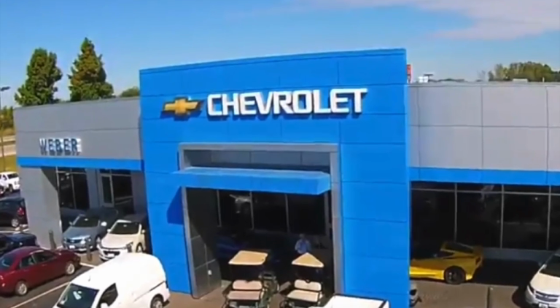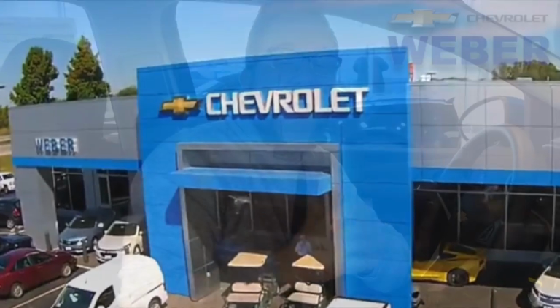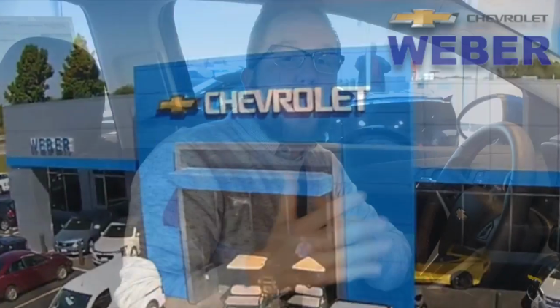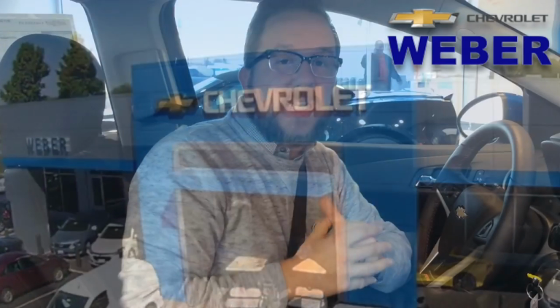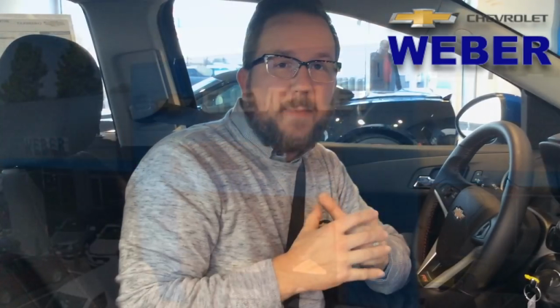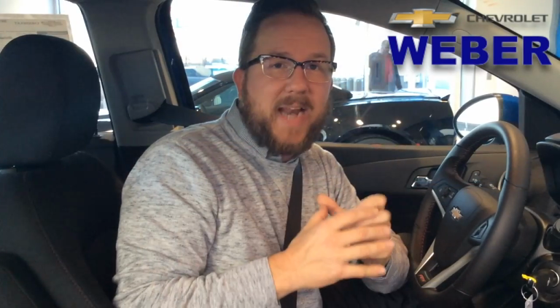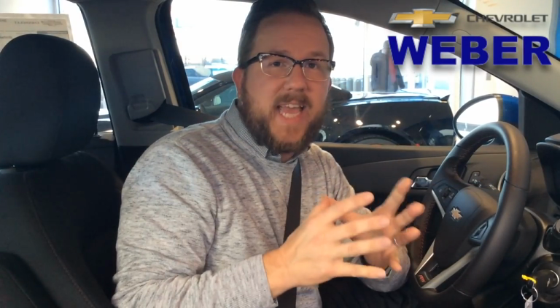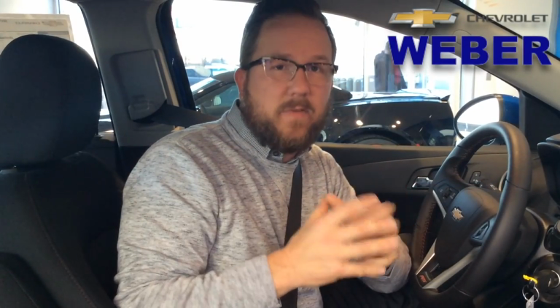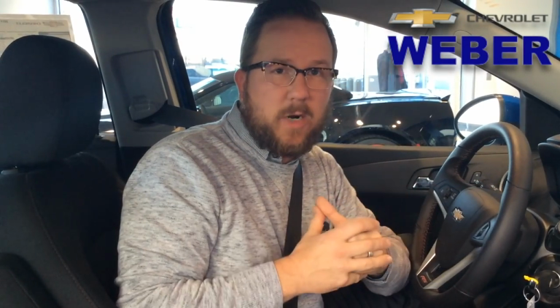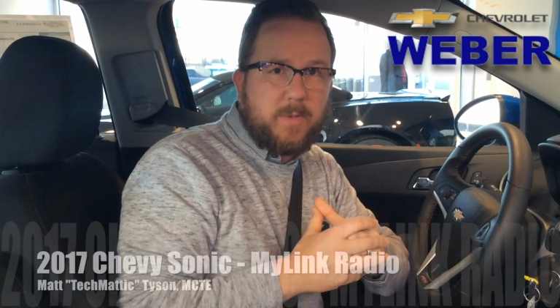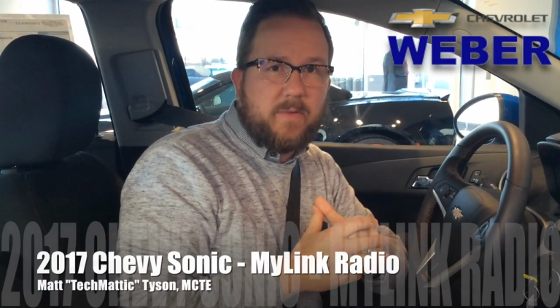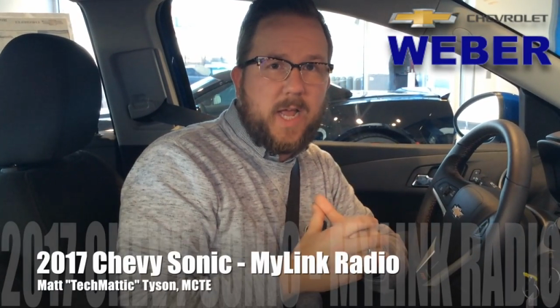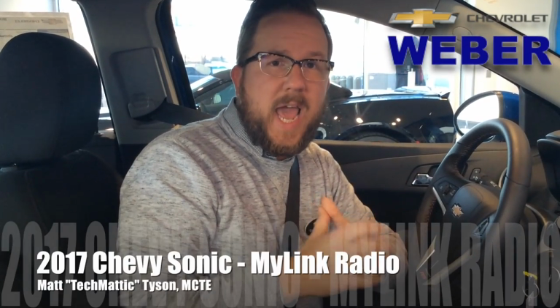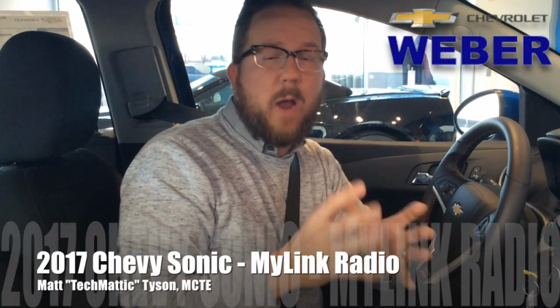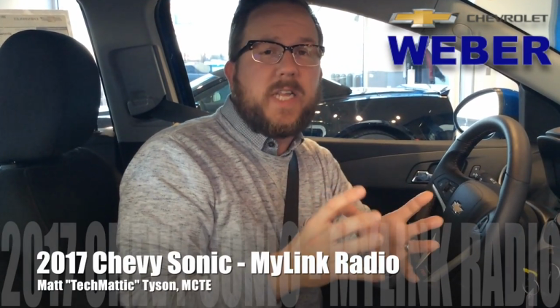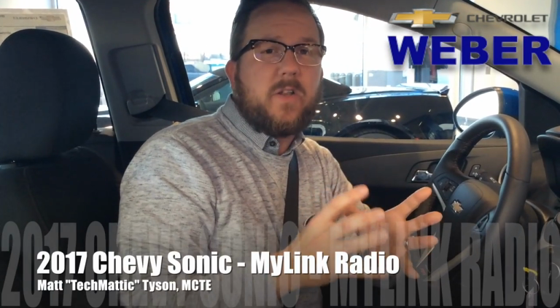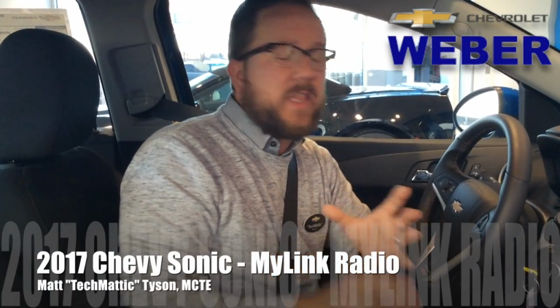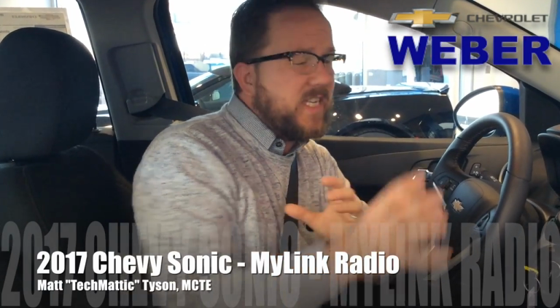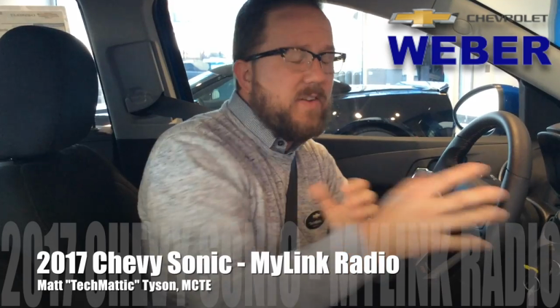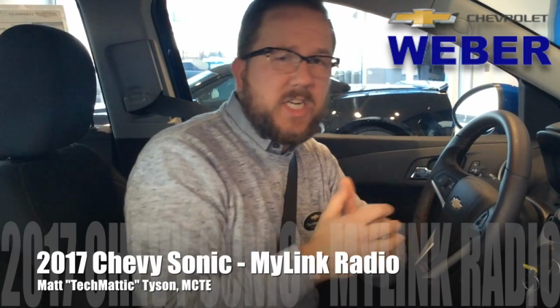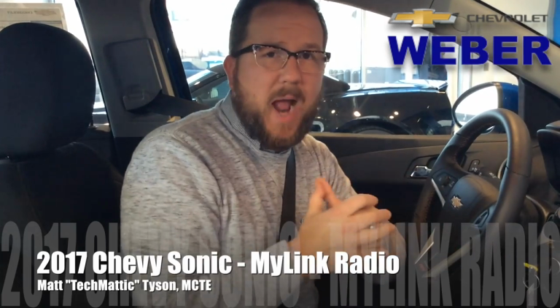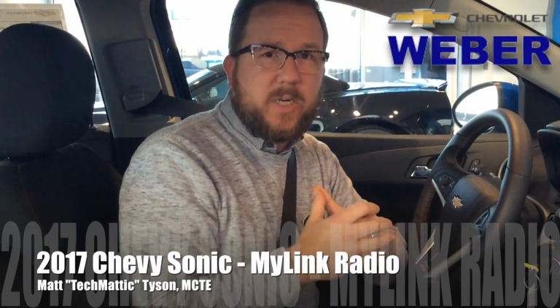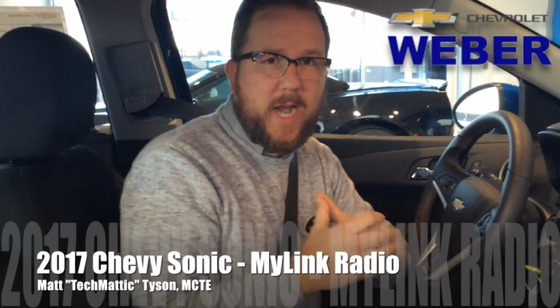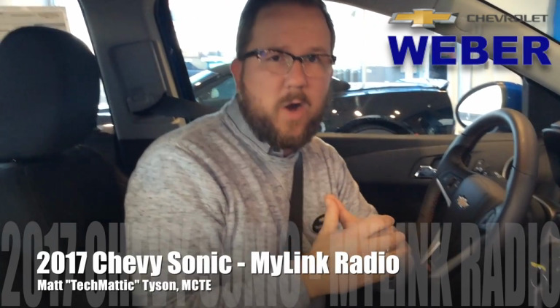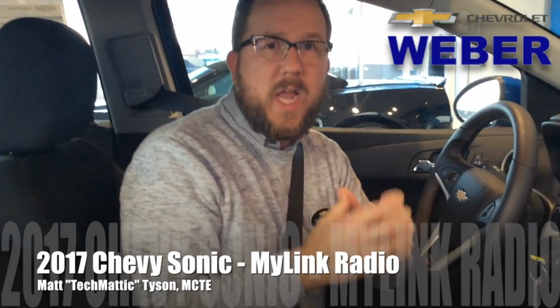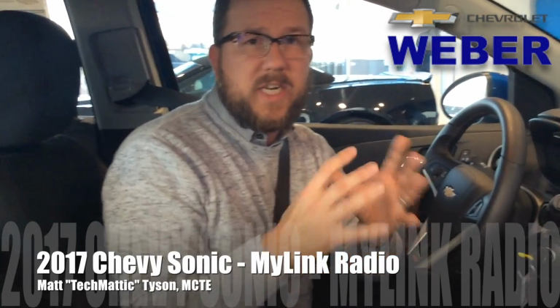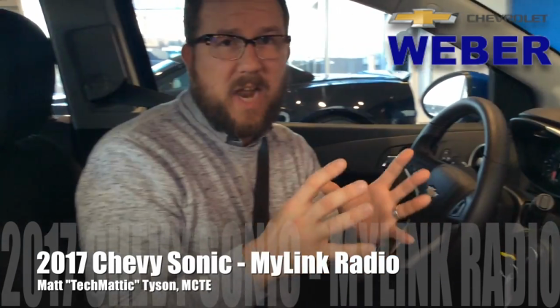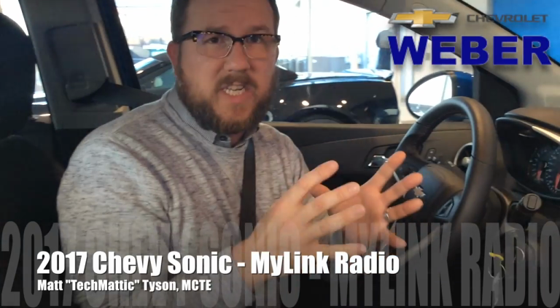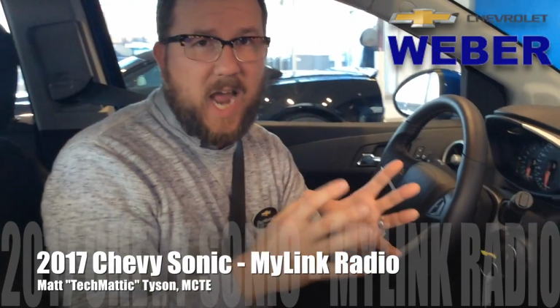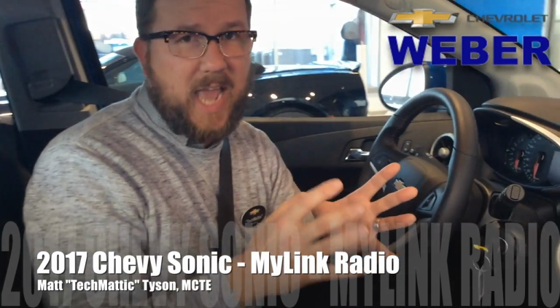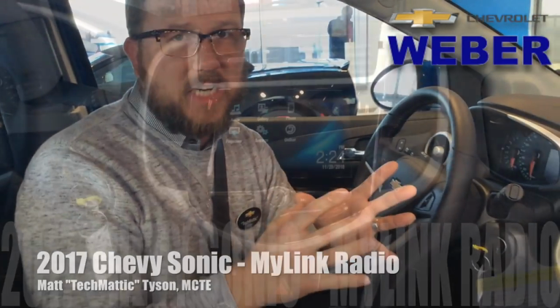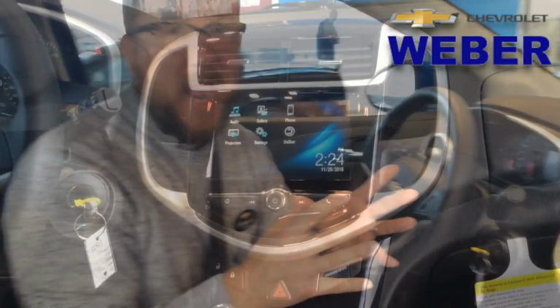Hey everybody, it's Techmatic again over here at Weber Chevrolet, and I want to take a look at the 7-inch MyLink radio in the Chevy Sonic hatchback.